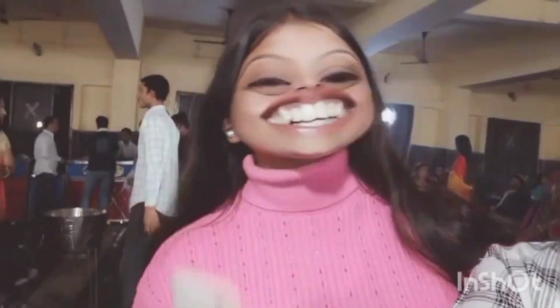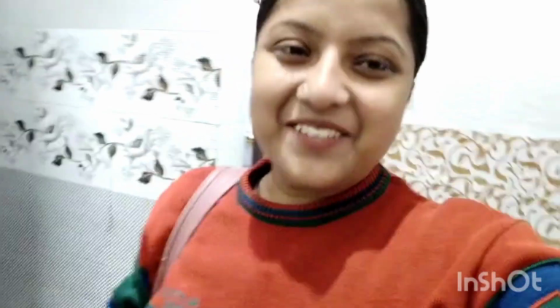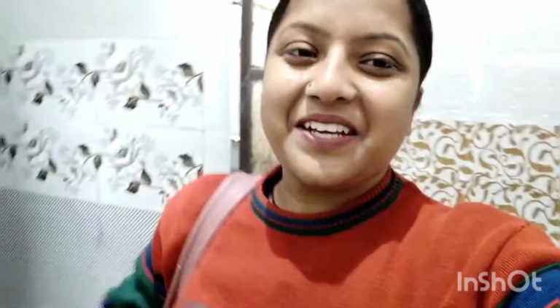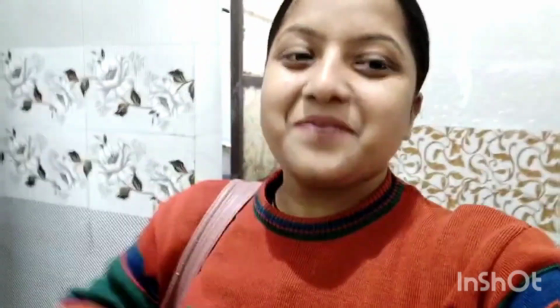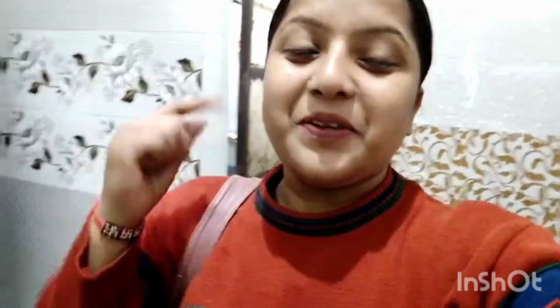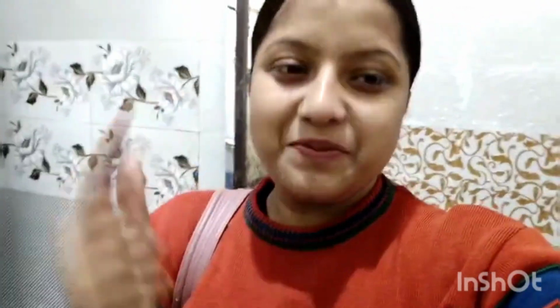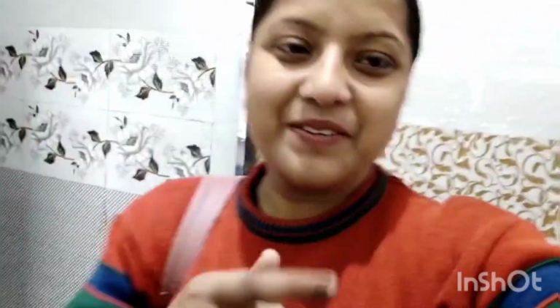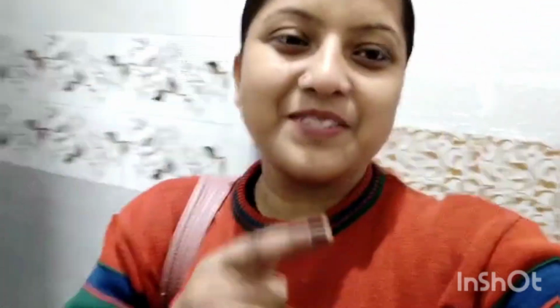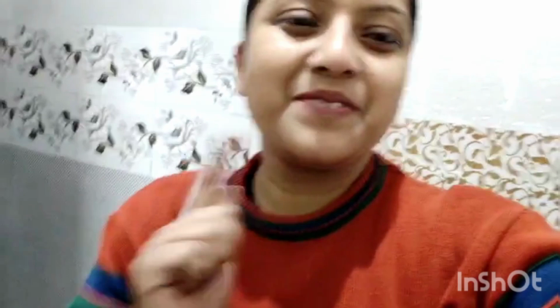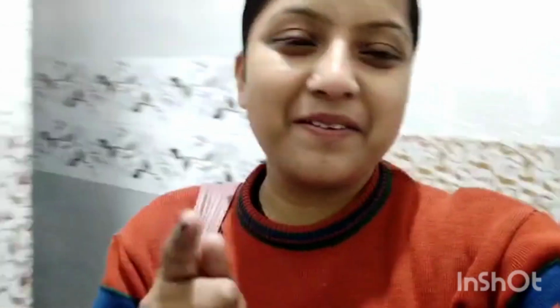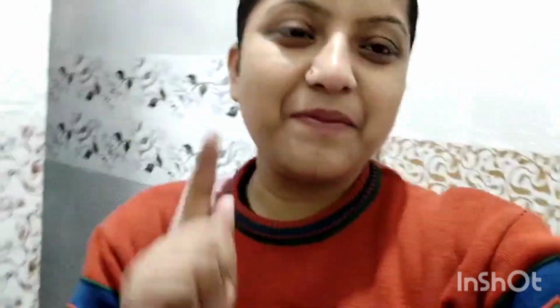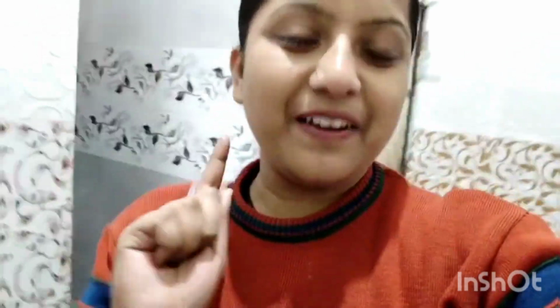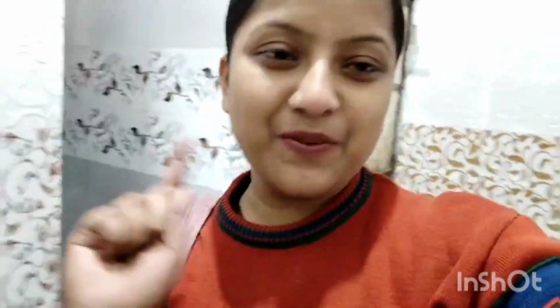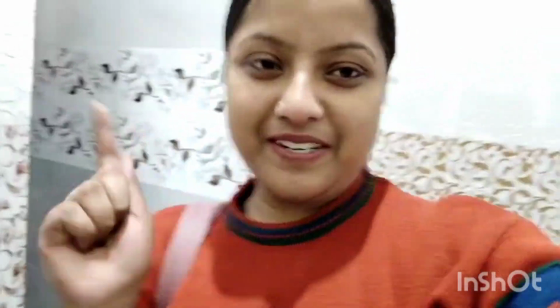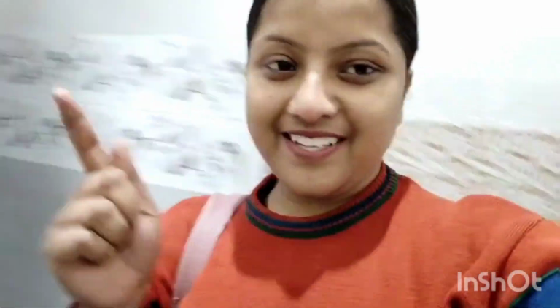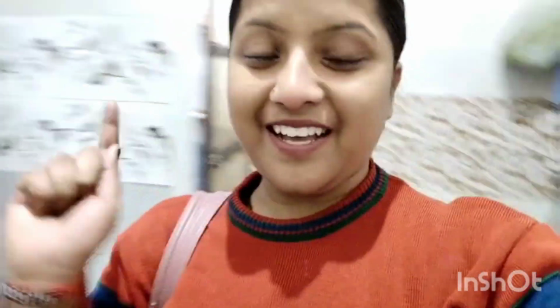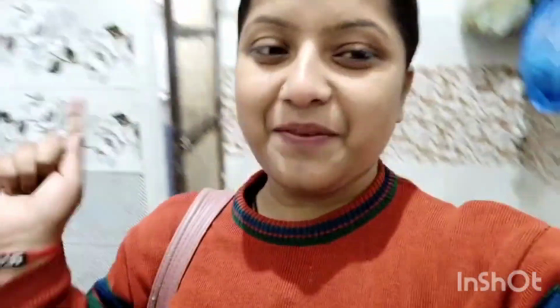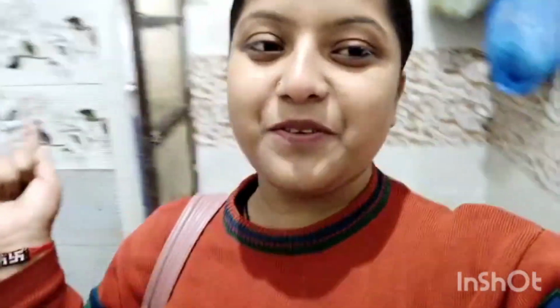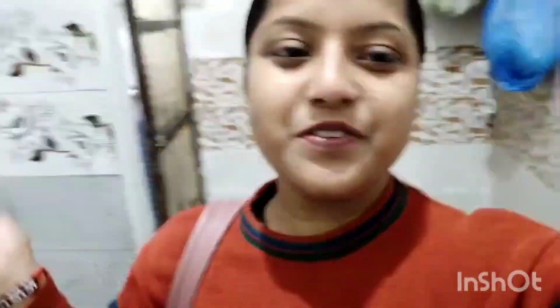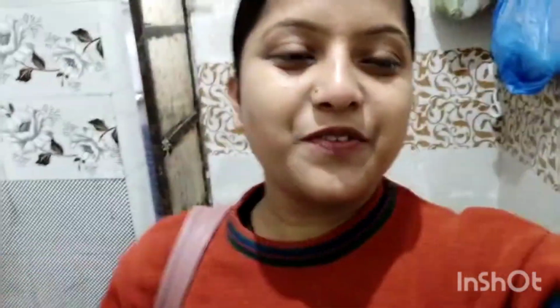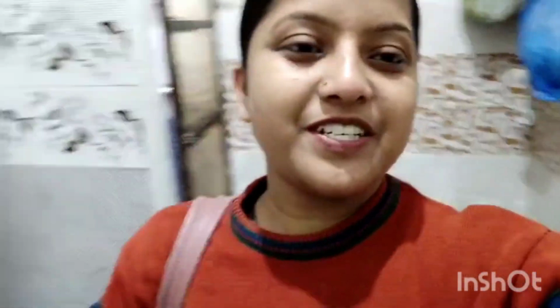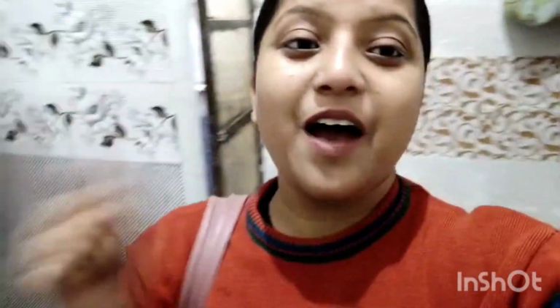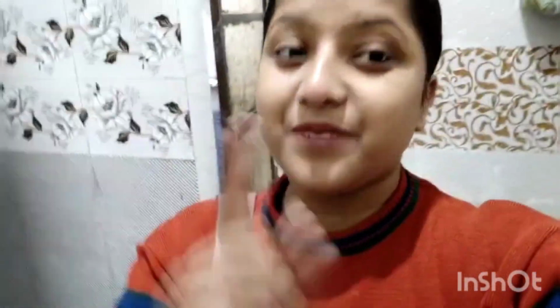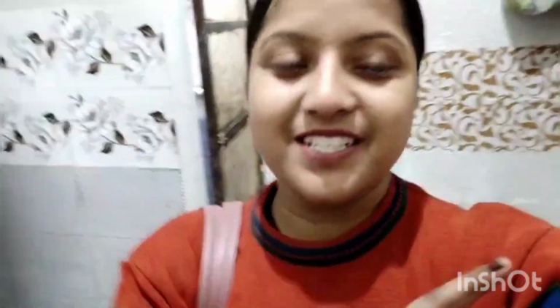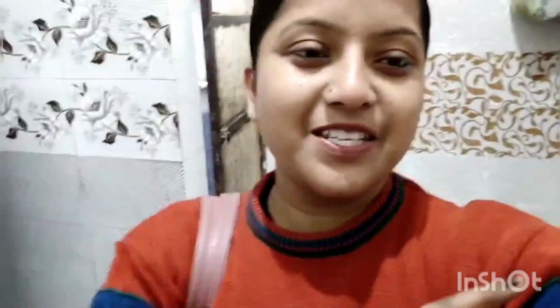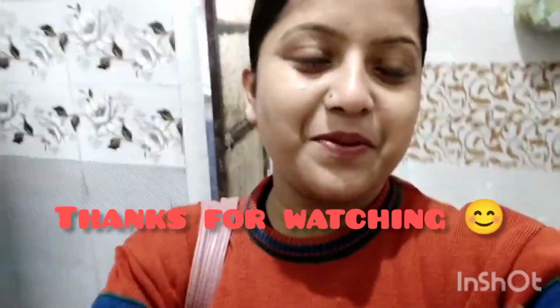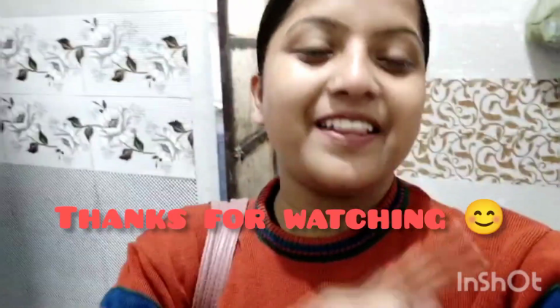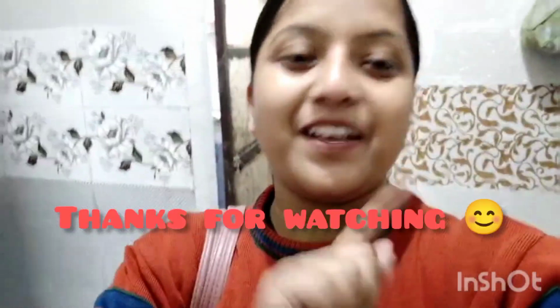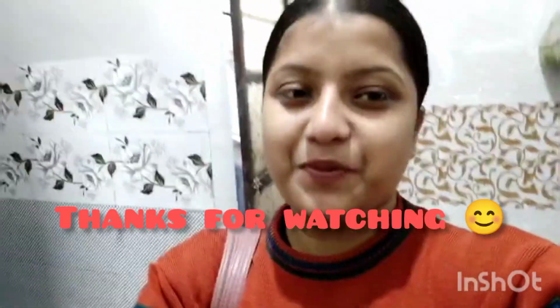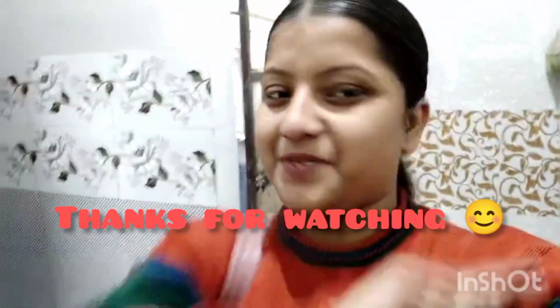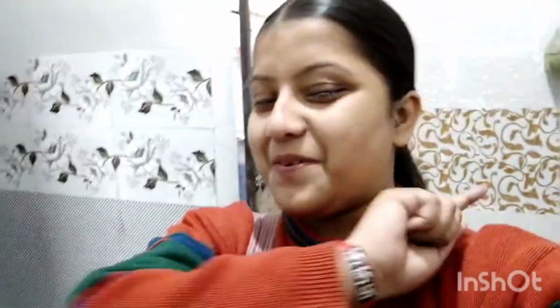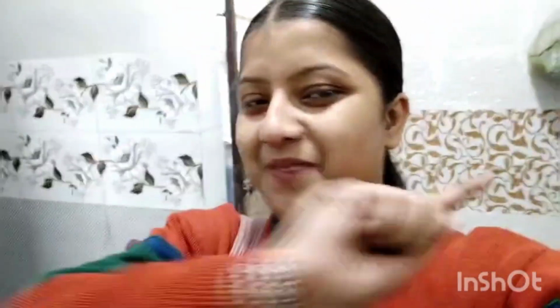Subscribe to my channel so that my videos will be able to reach you. Thanks for watching, bye!